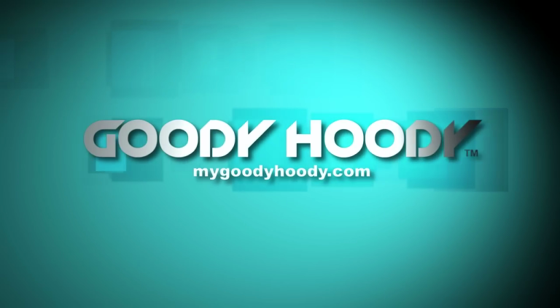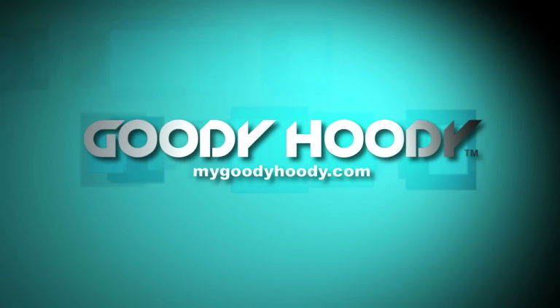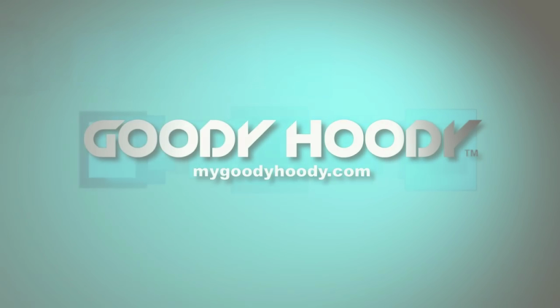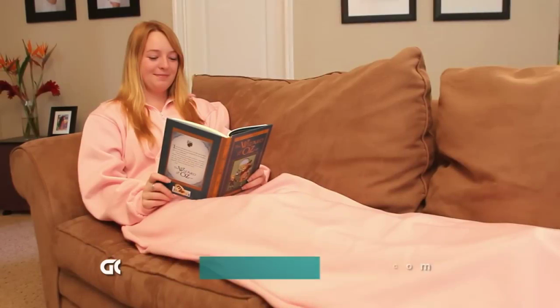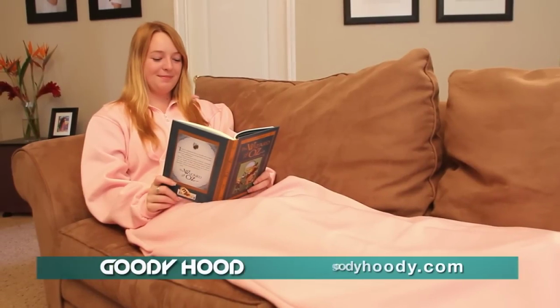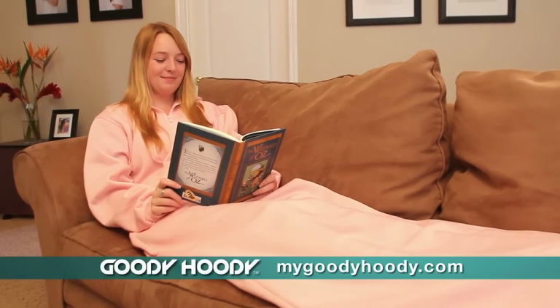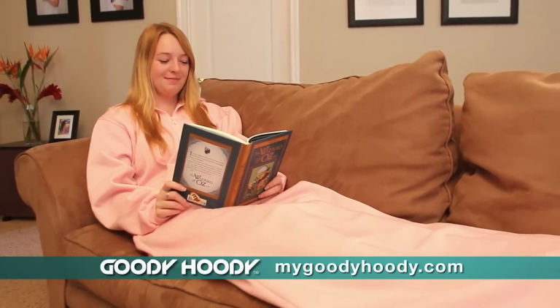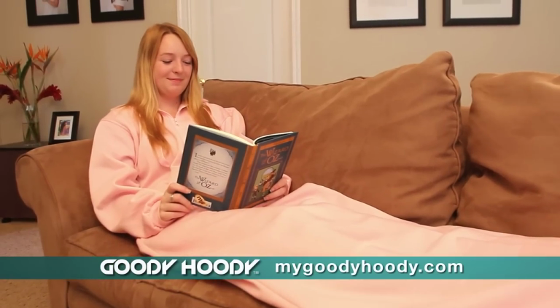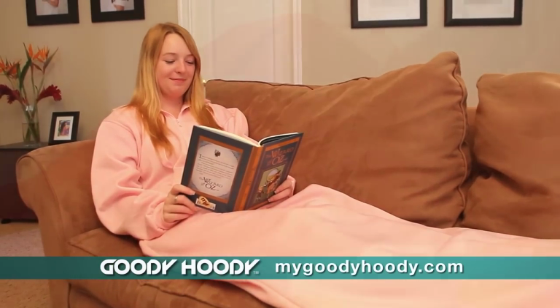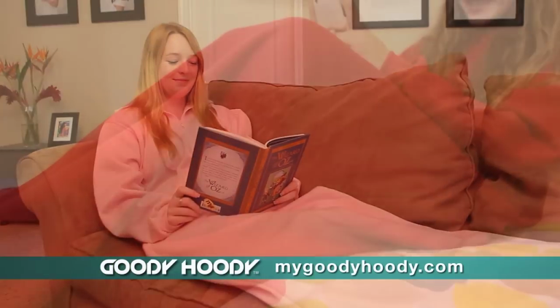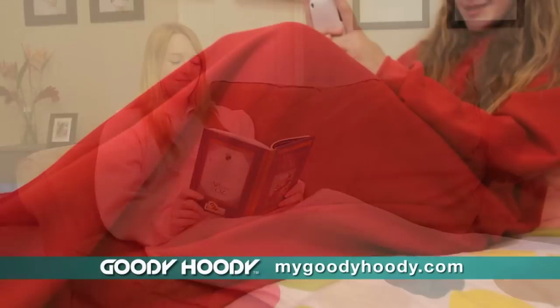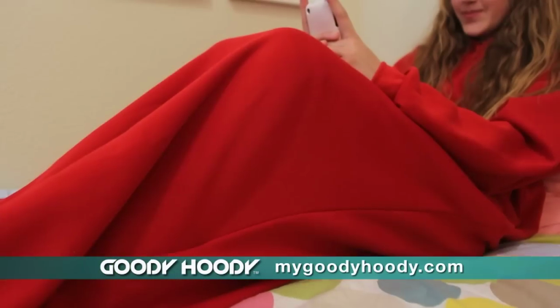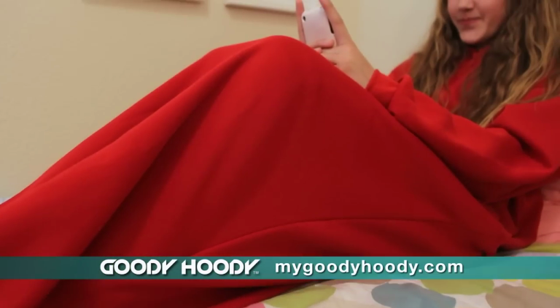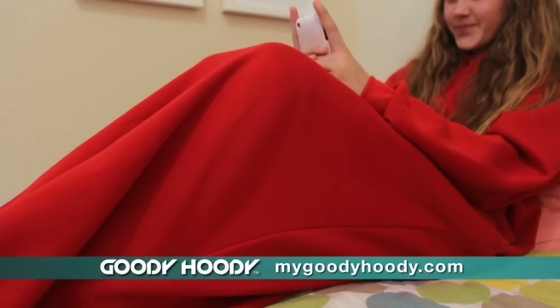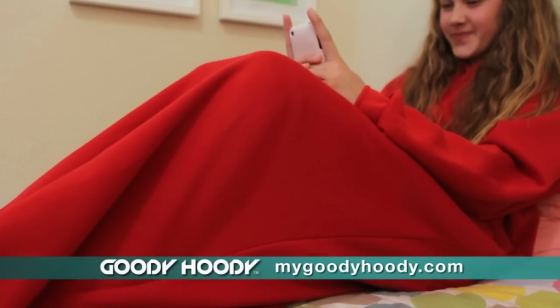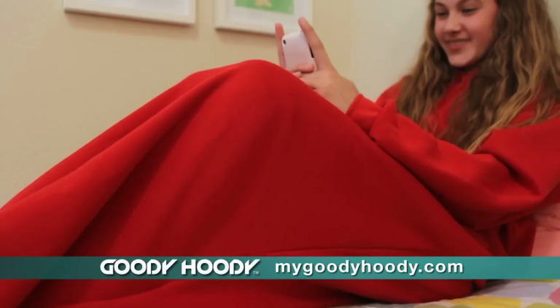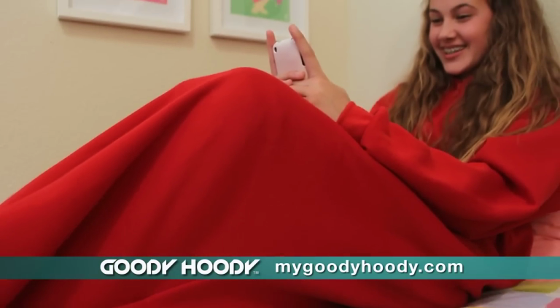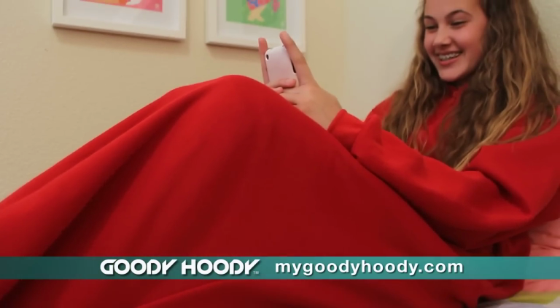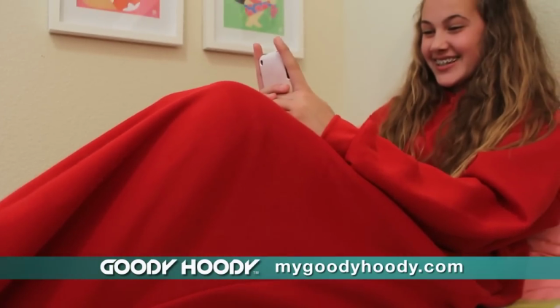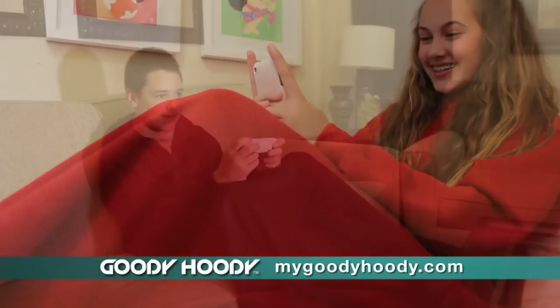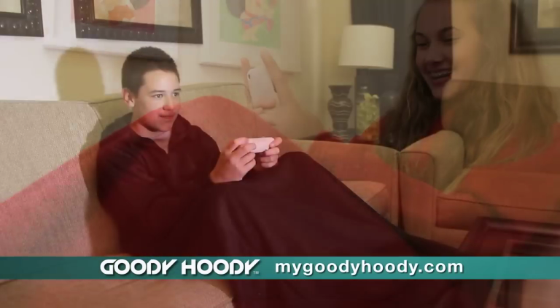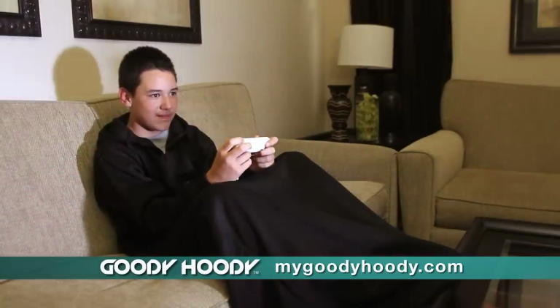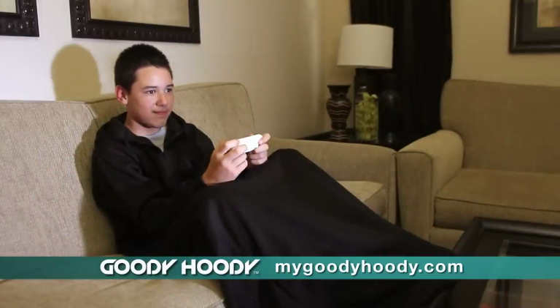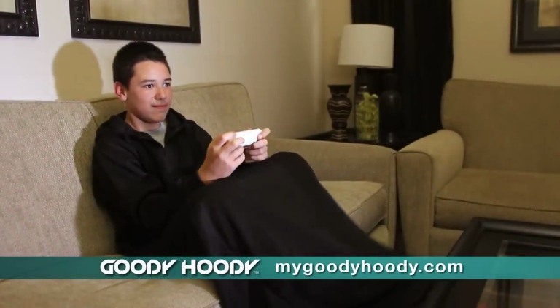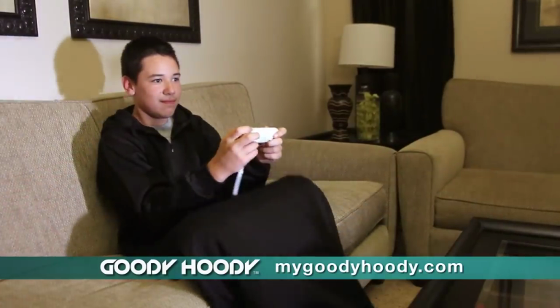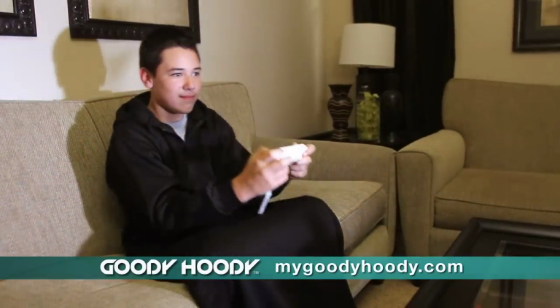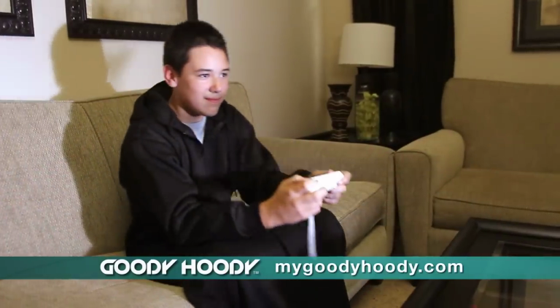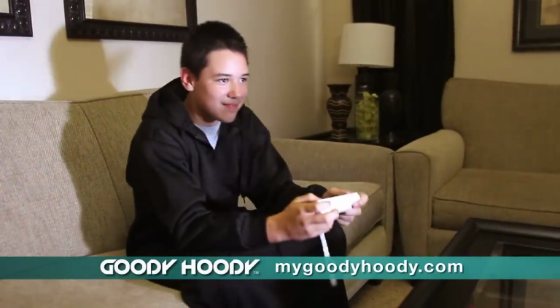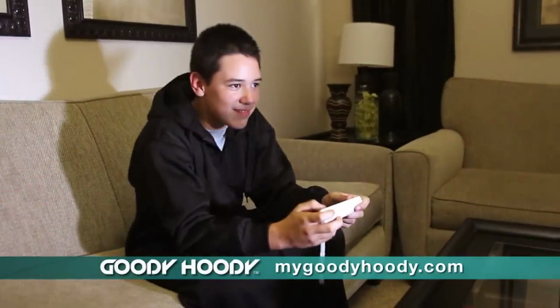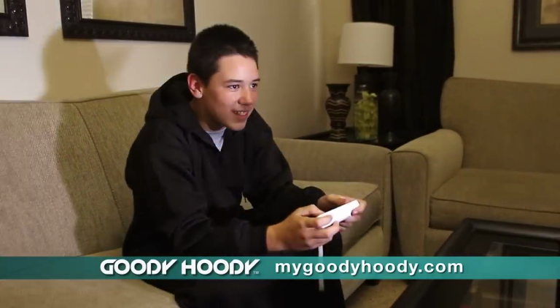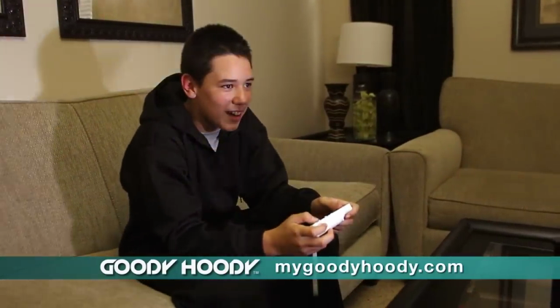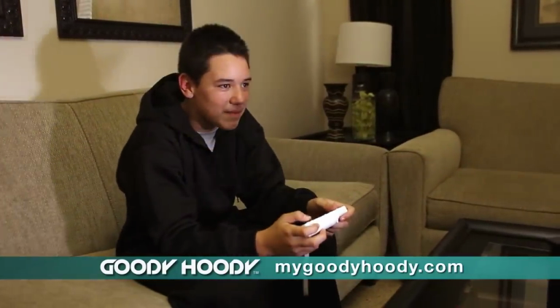Introducing the Goodie Hoodie. It's a blanket that fits like a sweatshirt. Stay cozy and warm from head to toe.